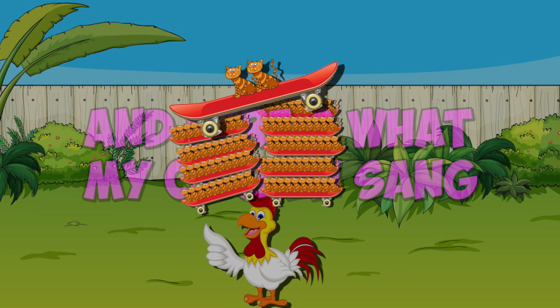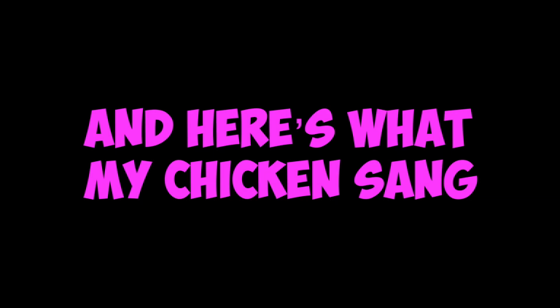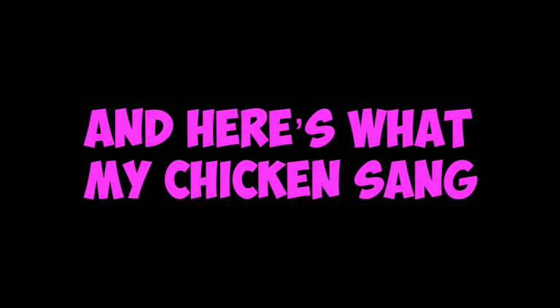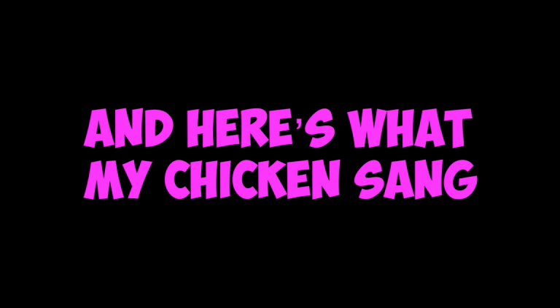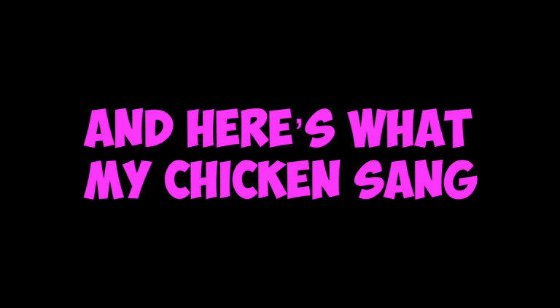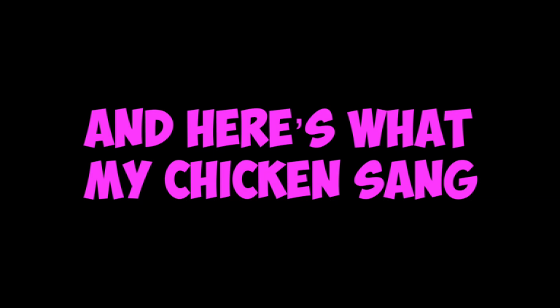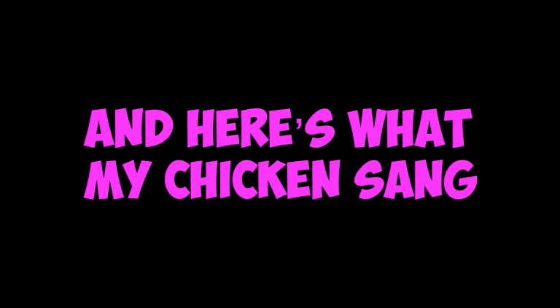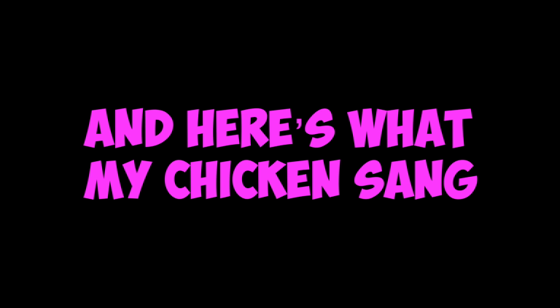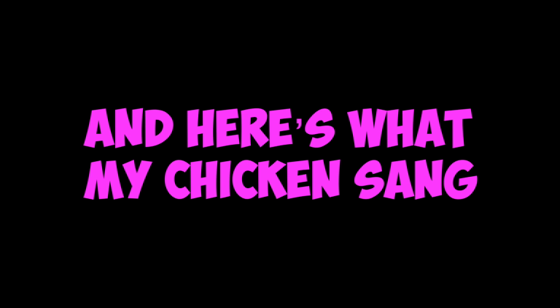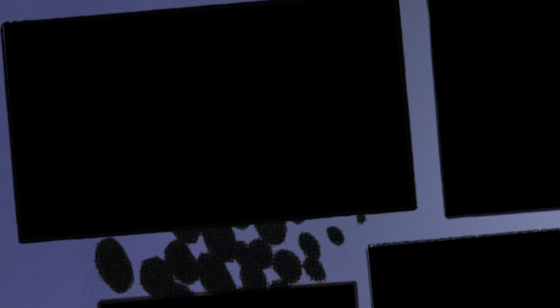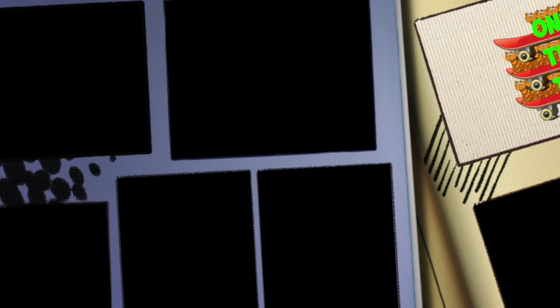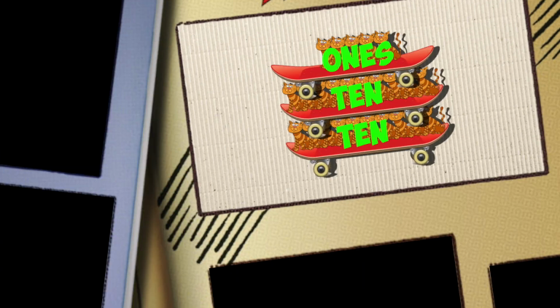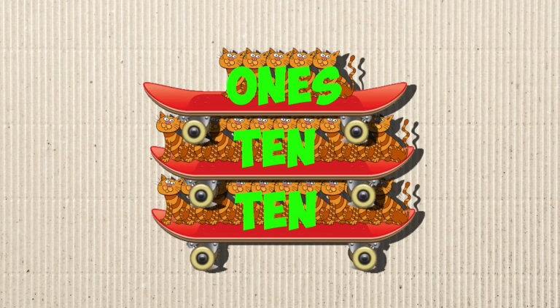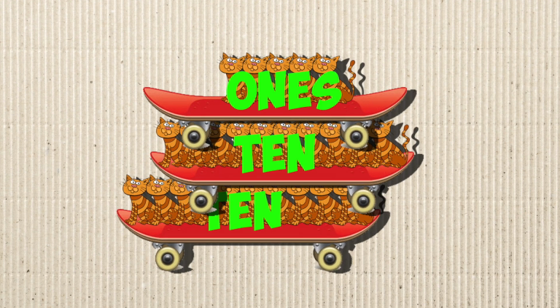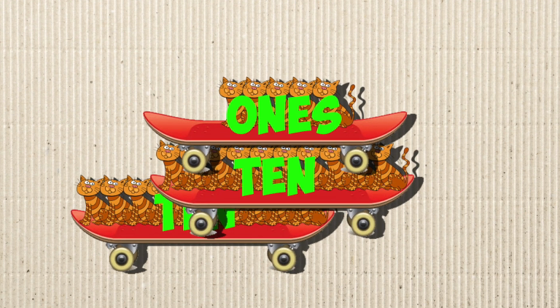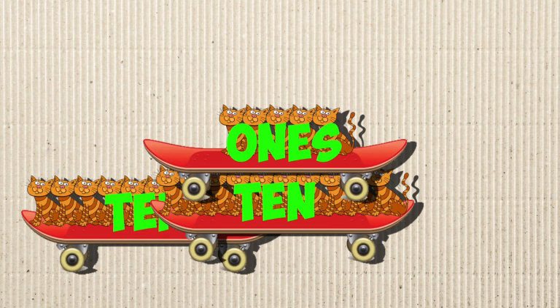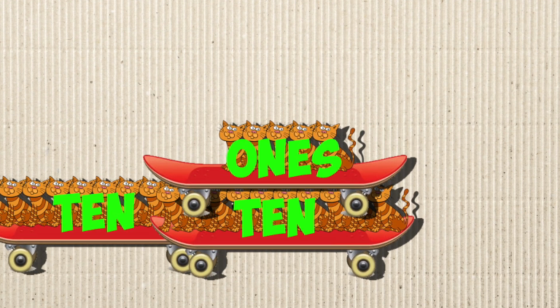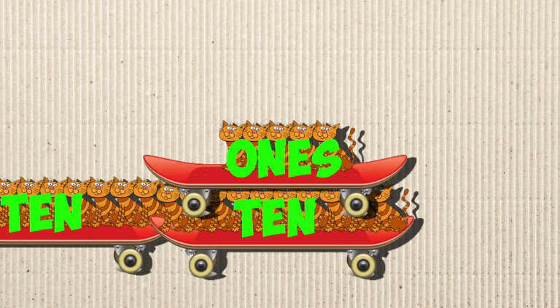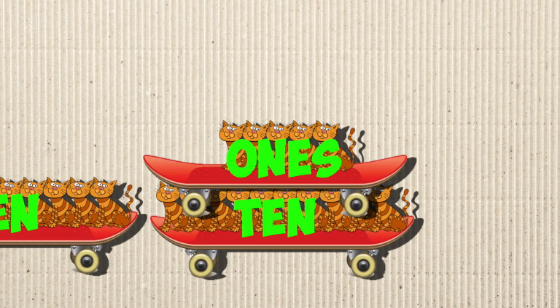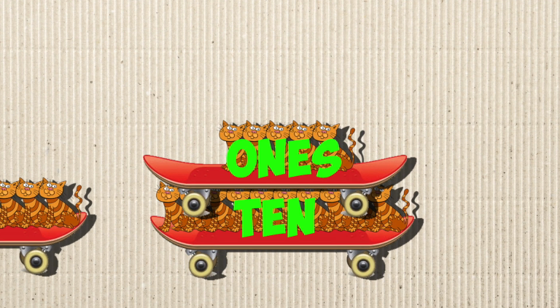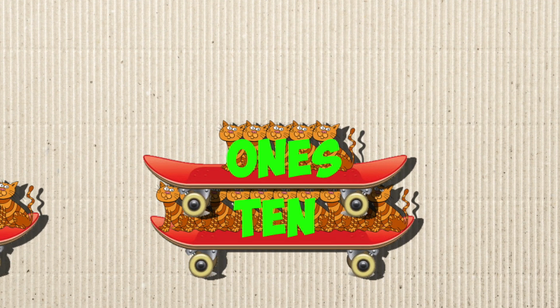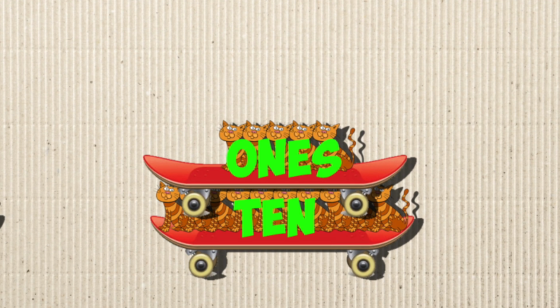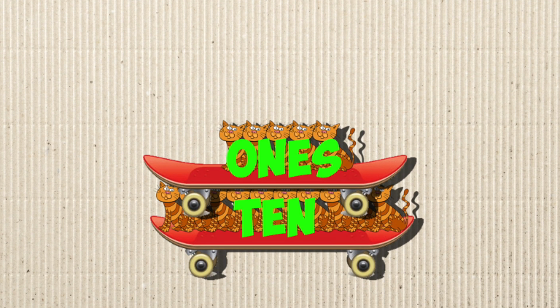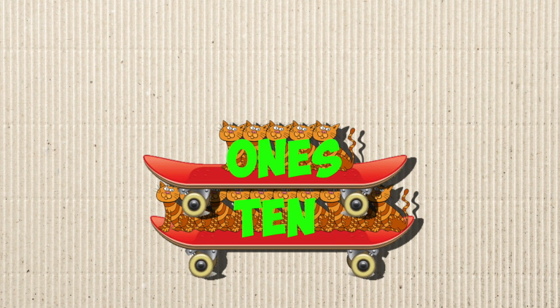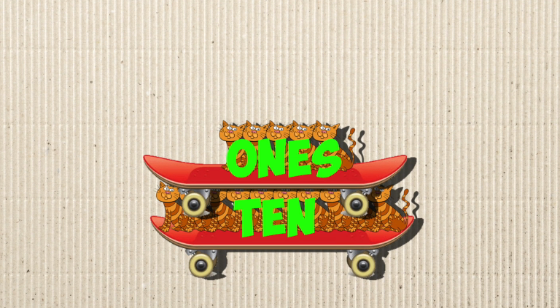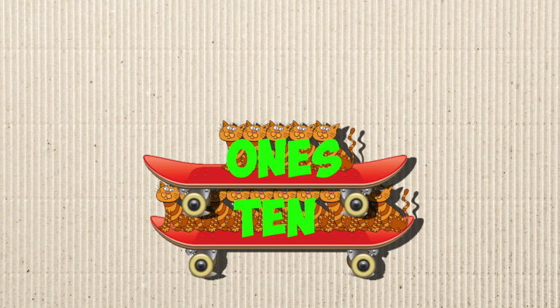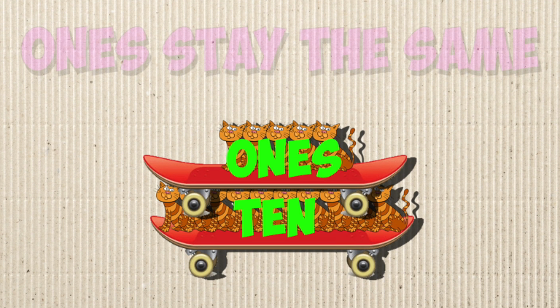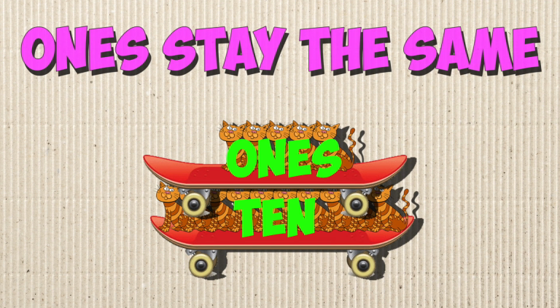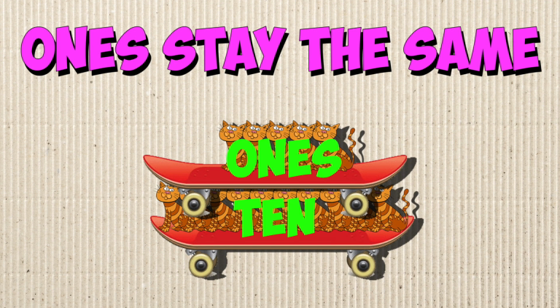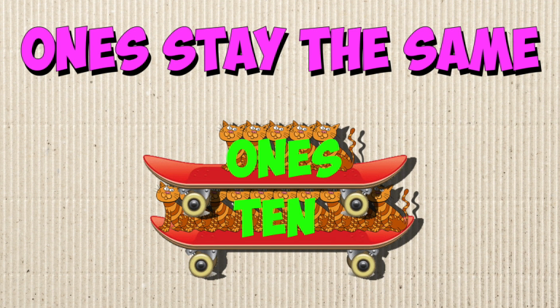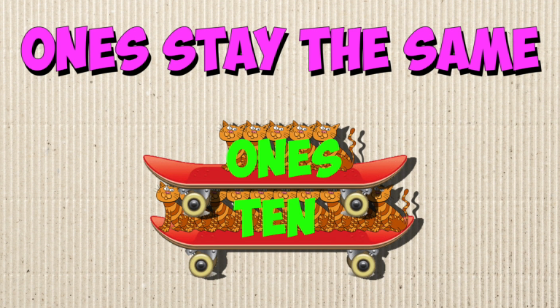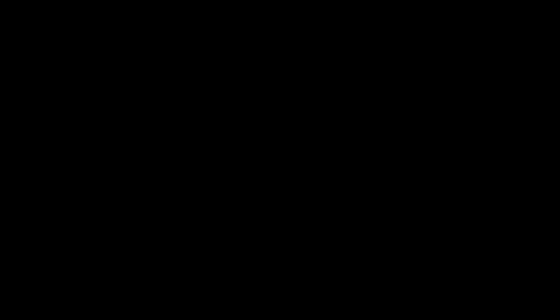And here's what my chicken sang: Subtract one 10 and the ones remain. Drop one 10, the ones stay the same.